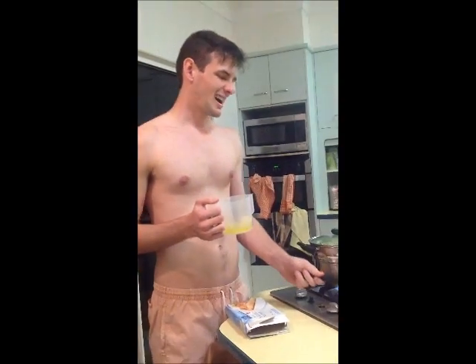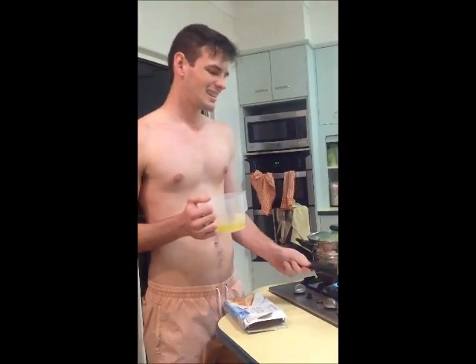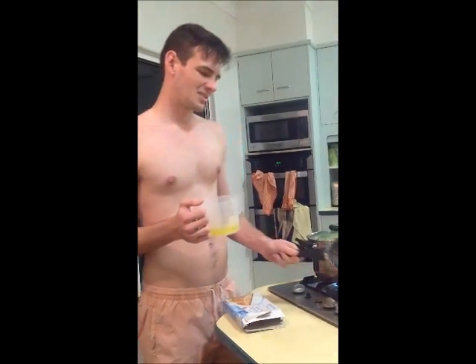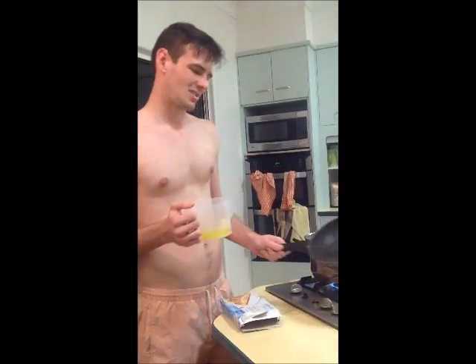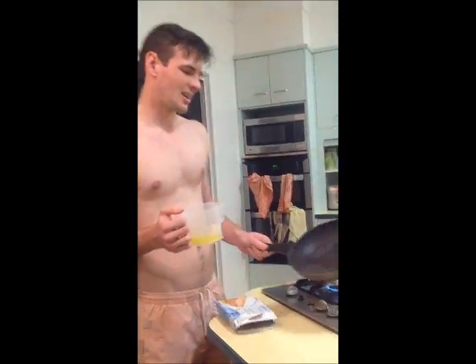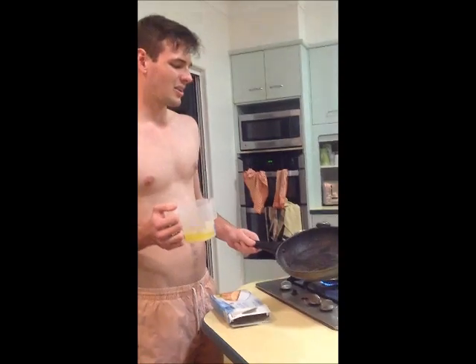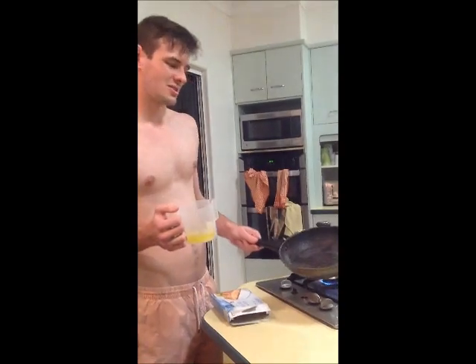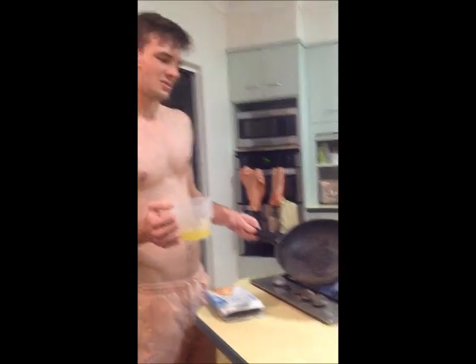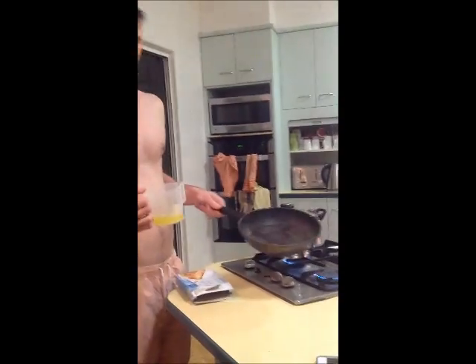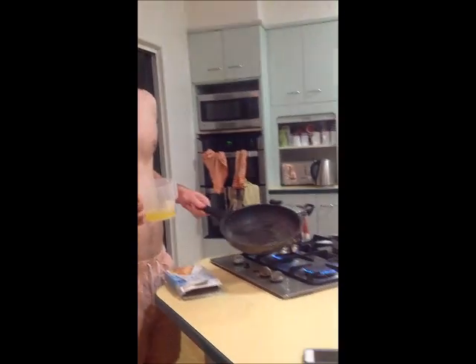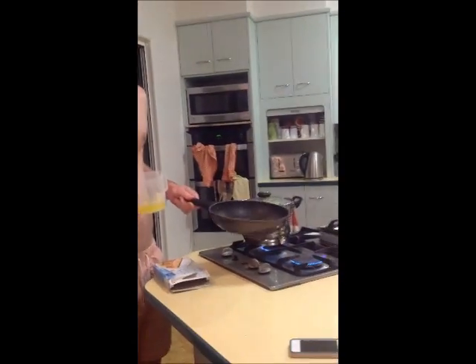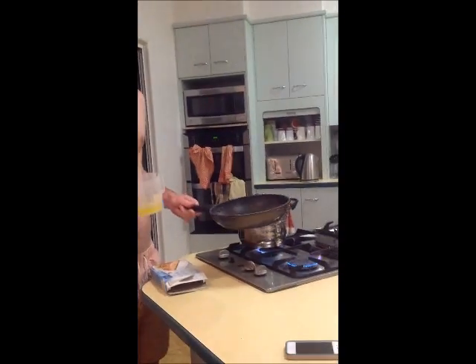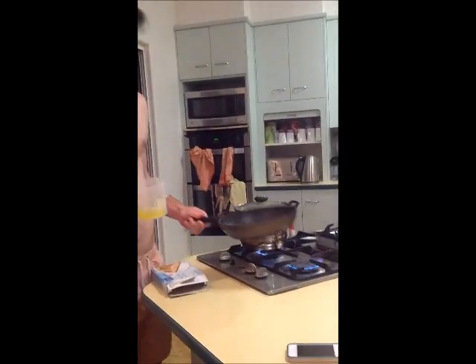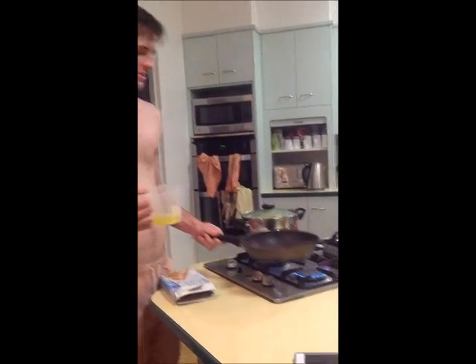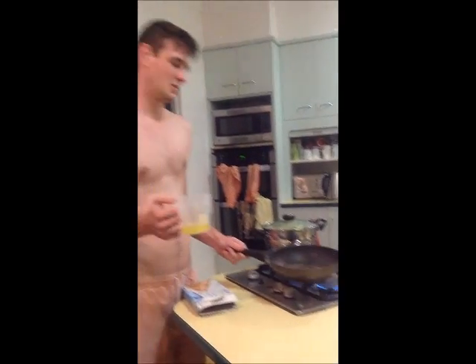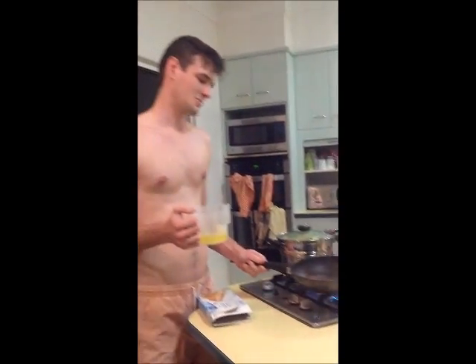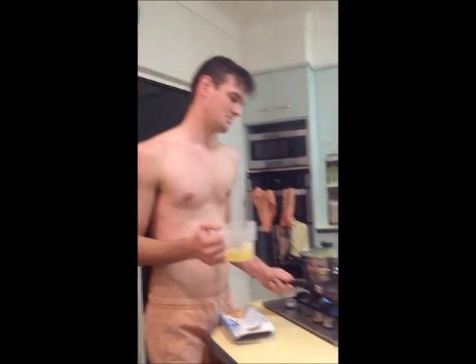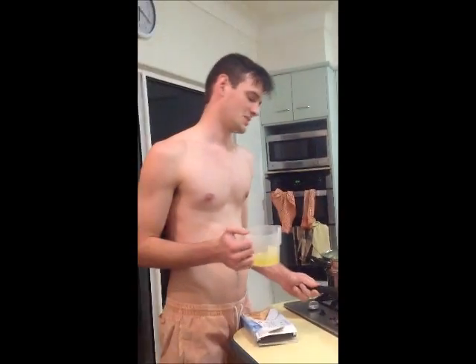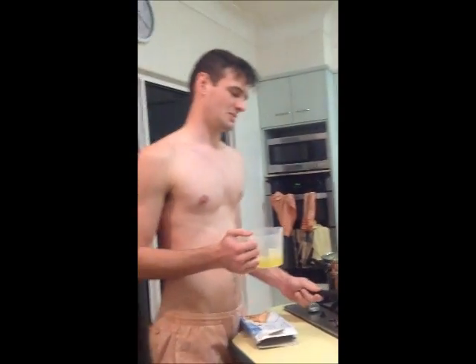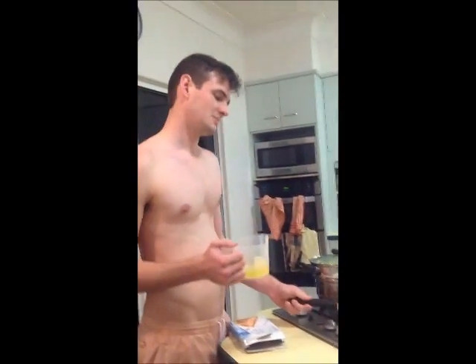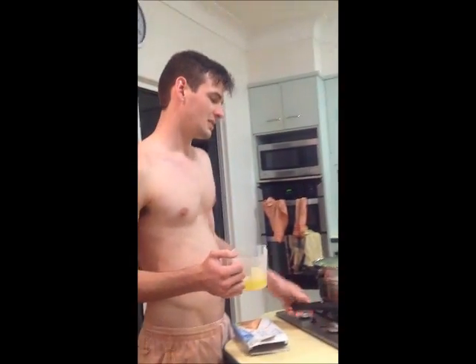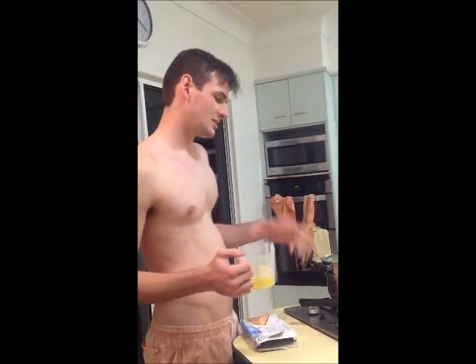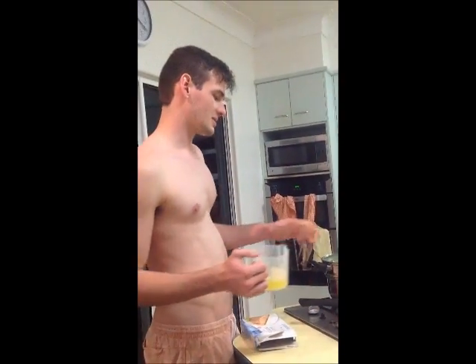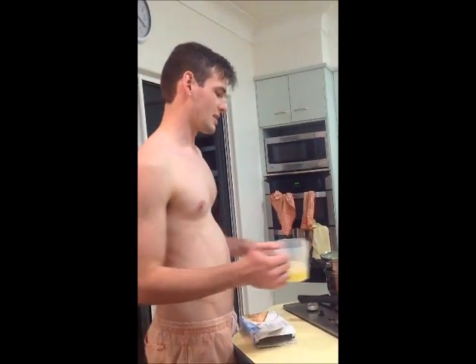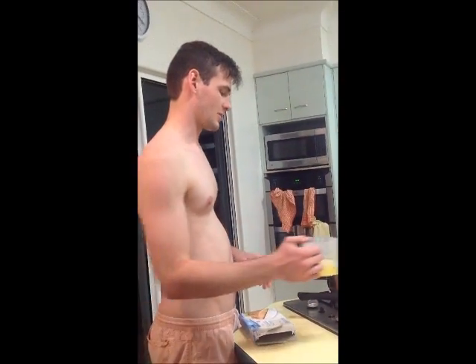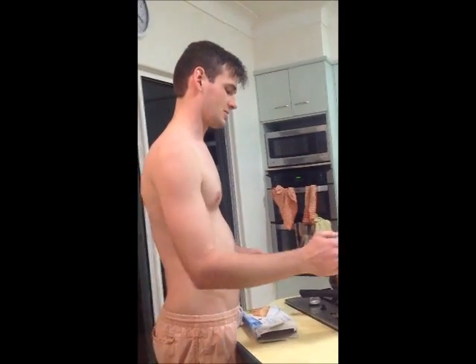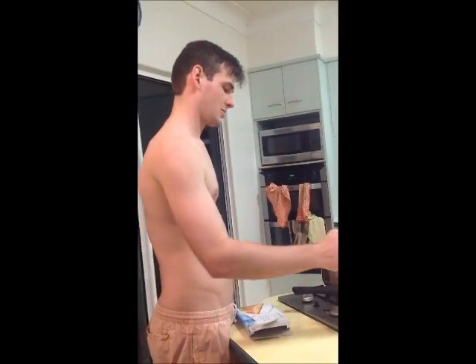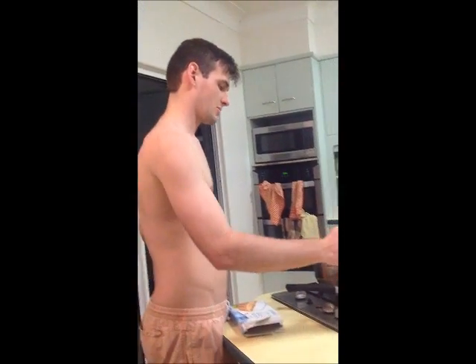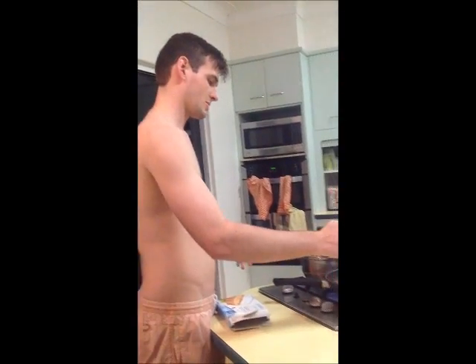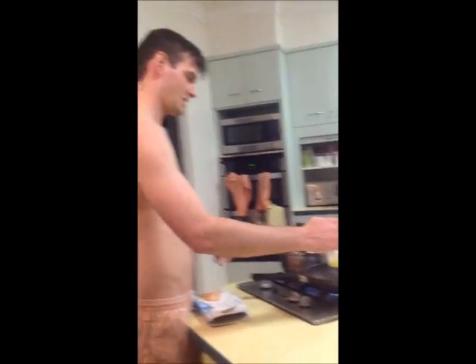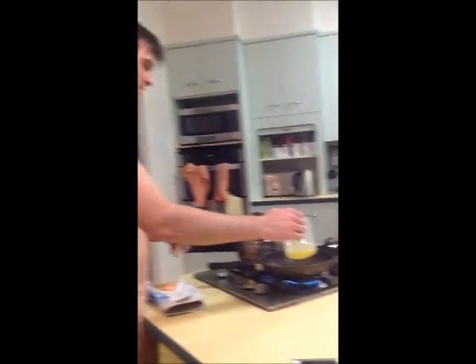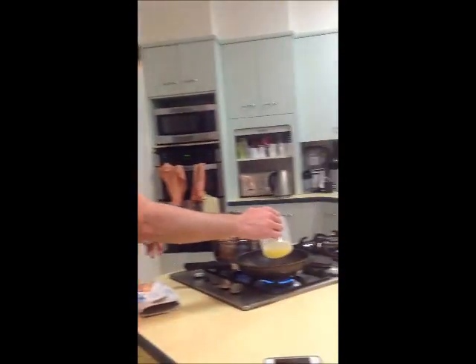I guess, you know, I don't want a non-stick pan, but you know, it could — let's just see how it goes. So I'm going to put some of that in.